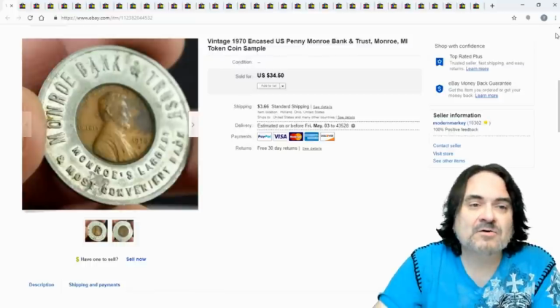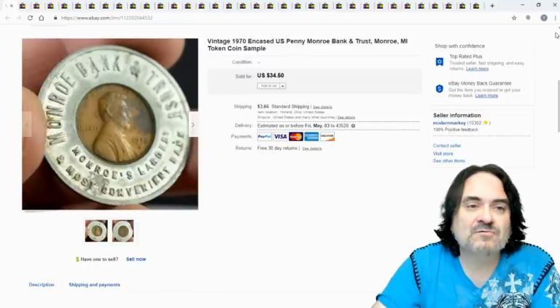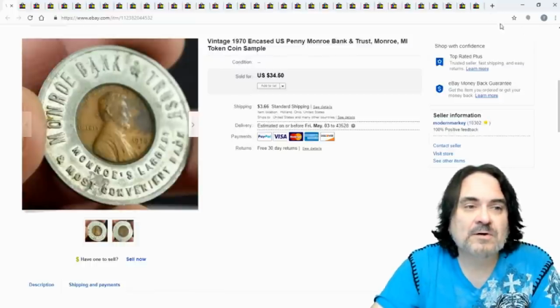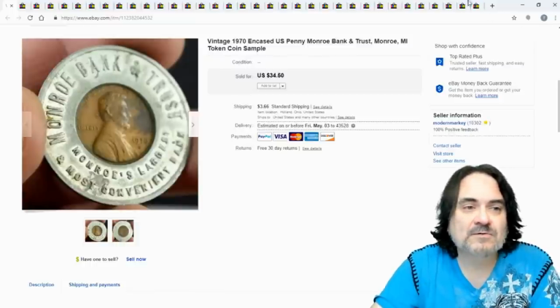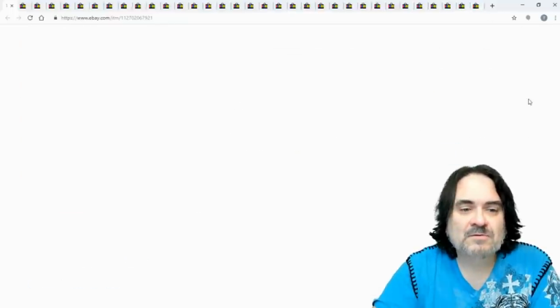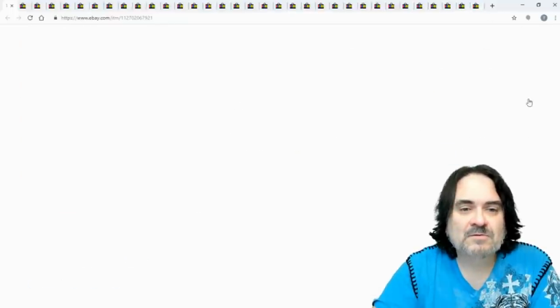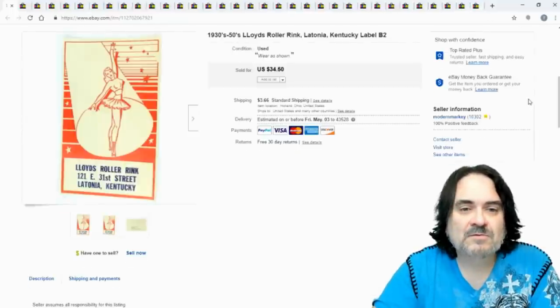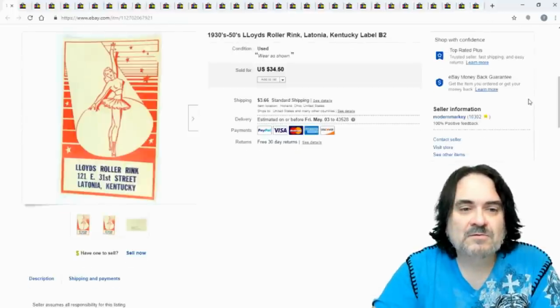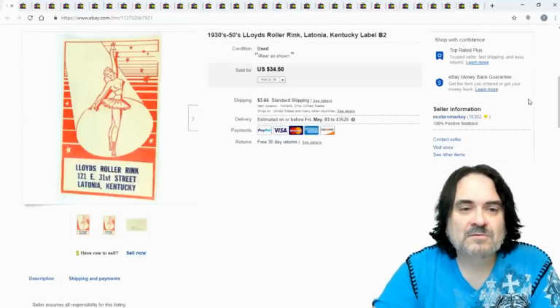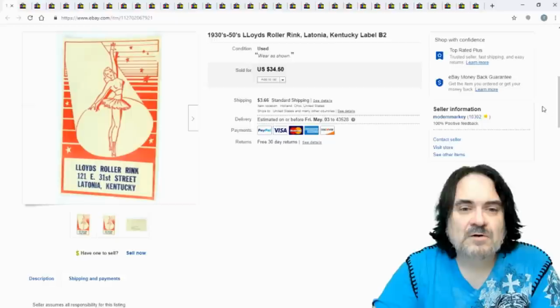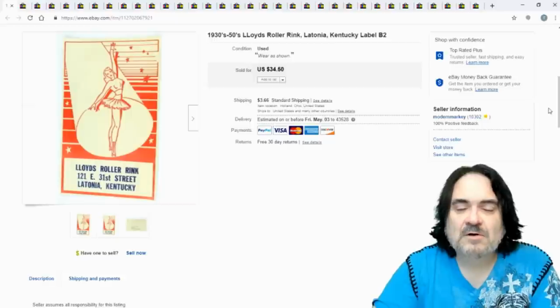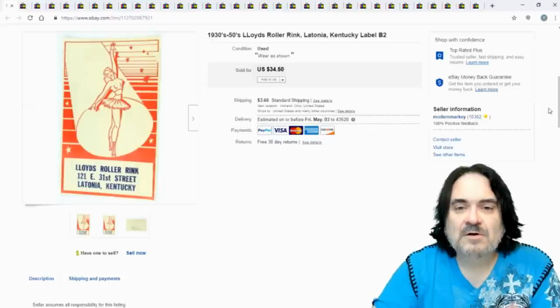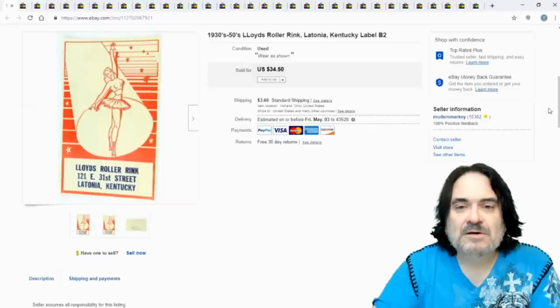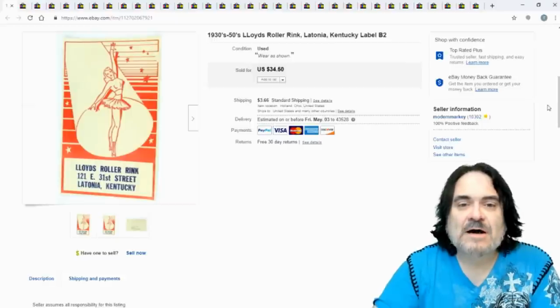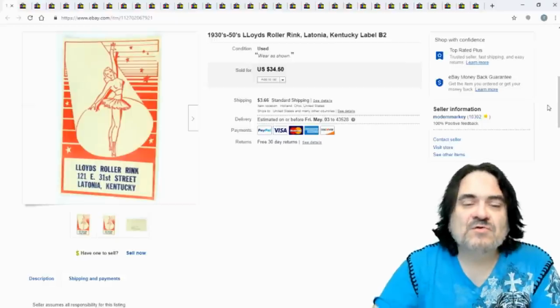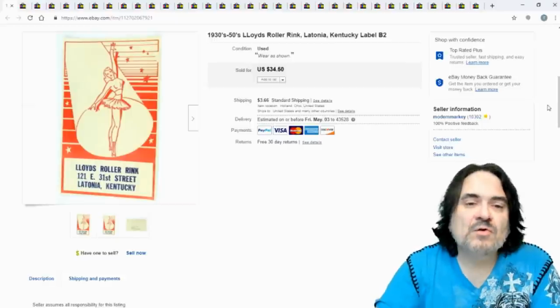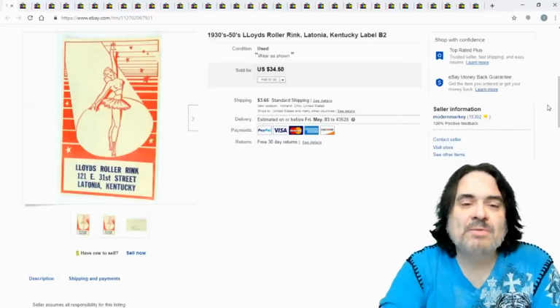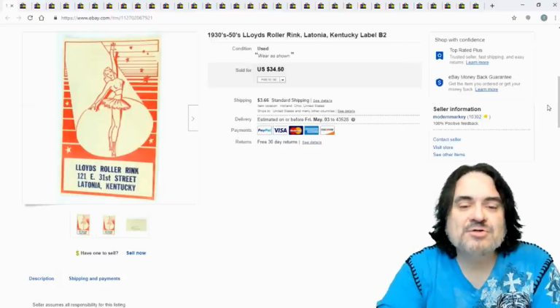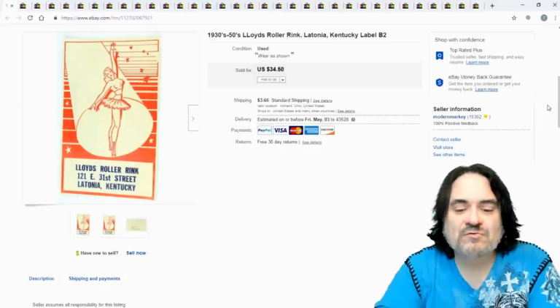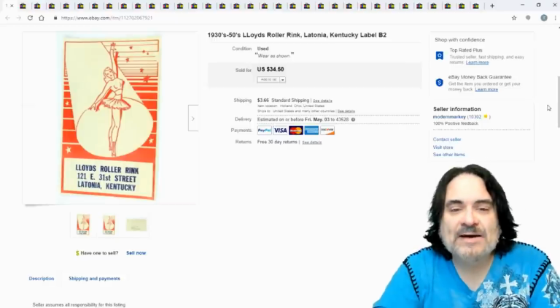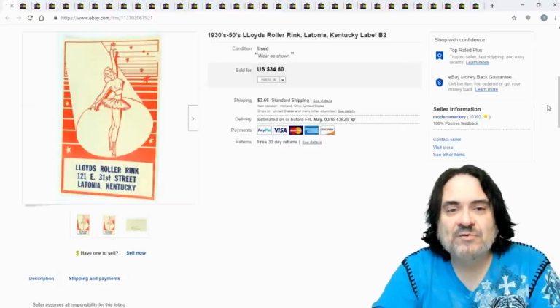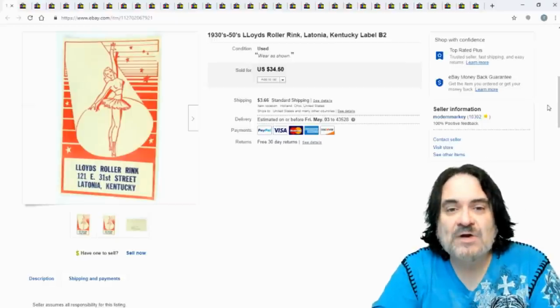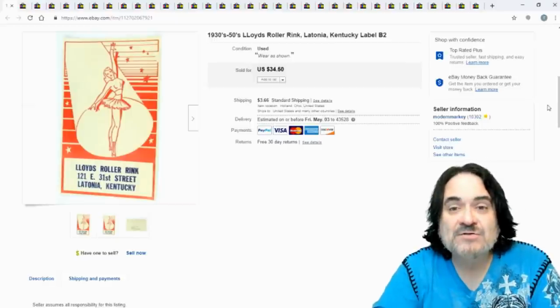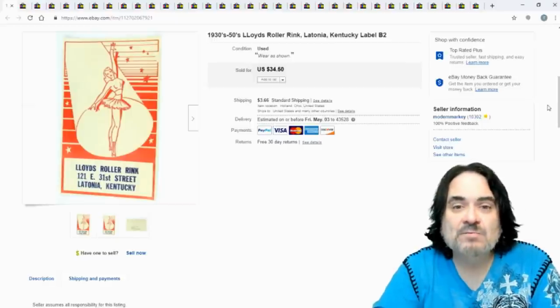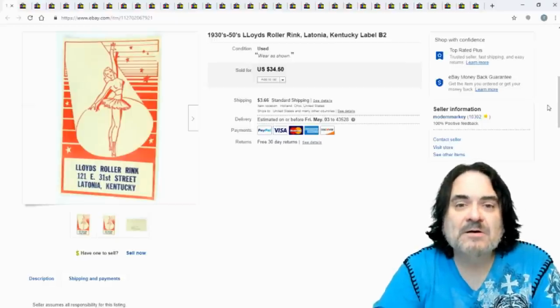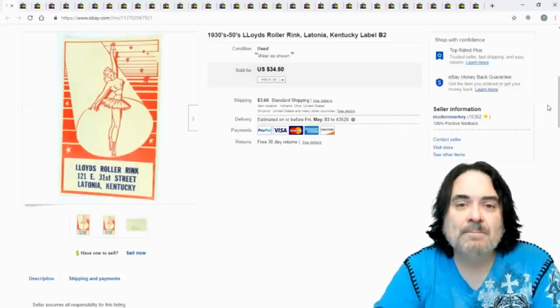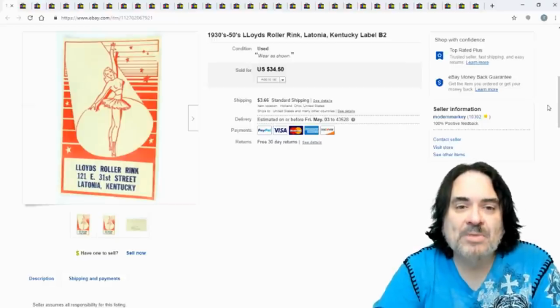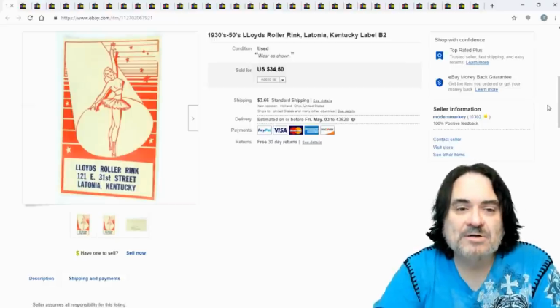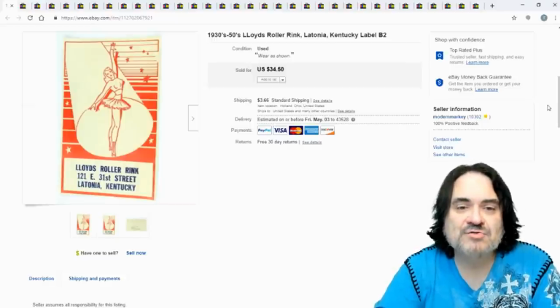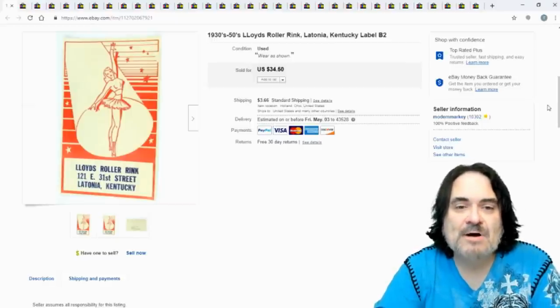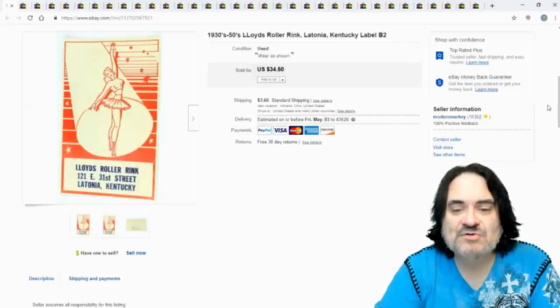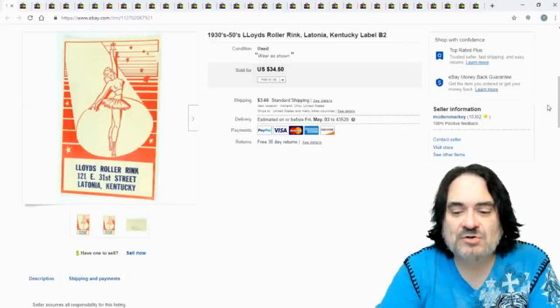Anyway, good sale — $20, paid a dollar for it. Now I sold a bunch of labels, and I do mean a bunch.